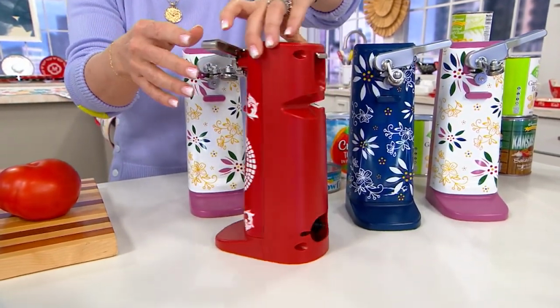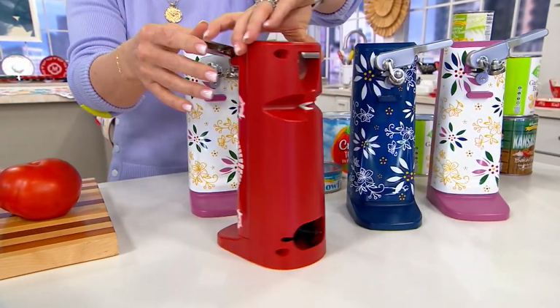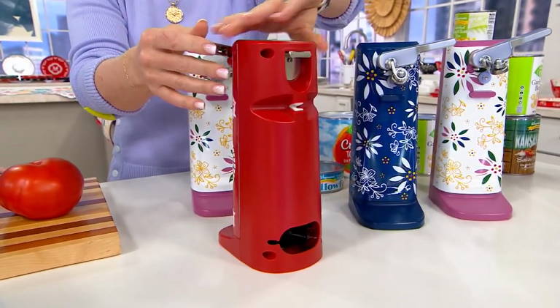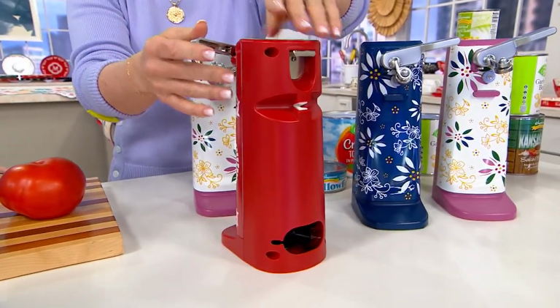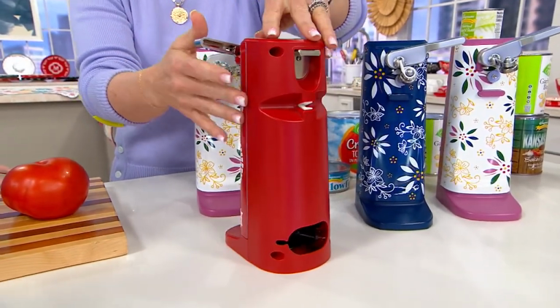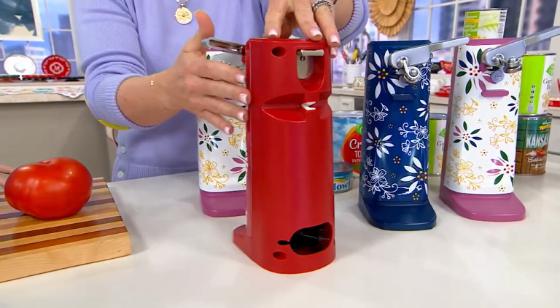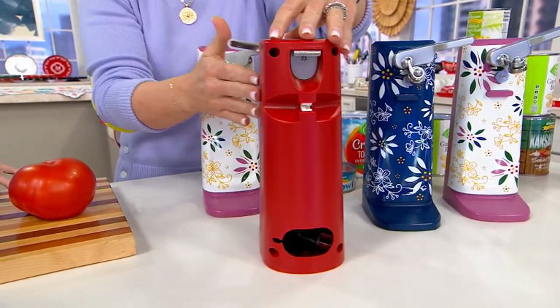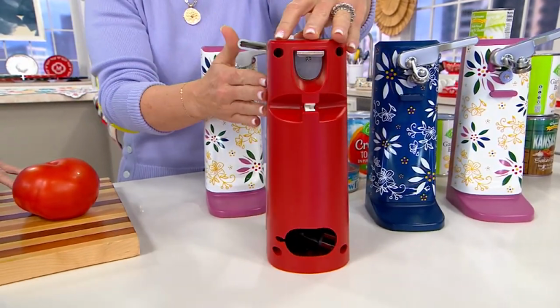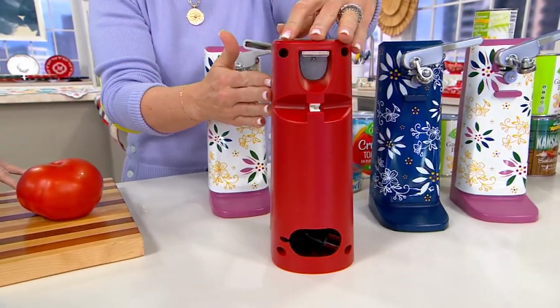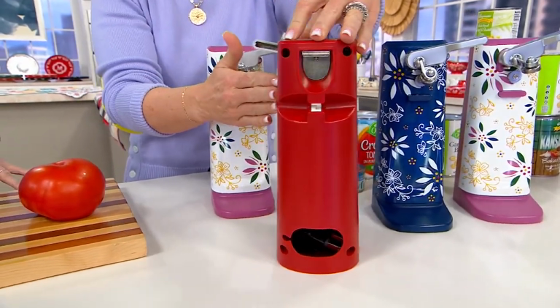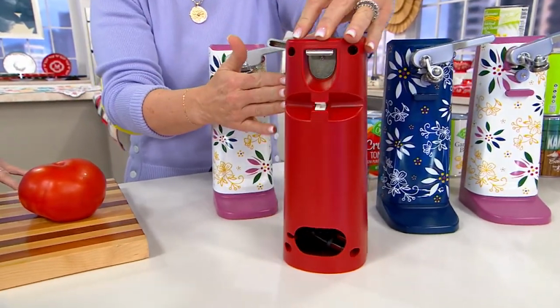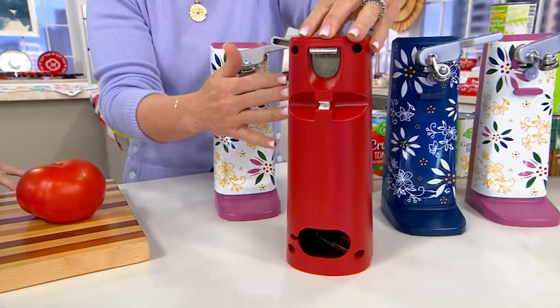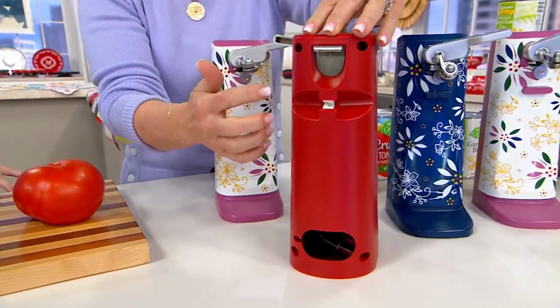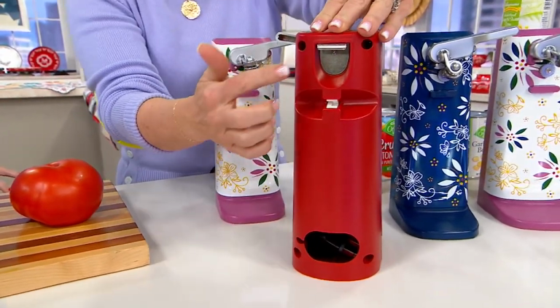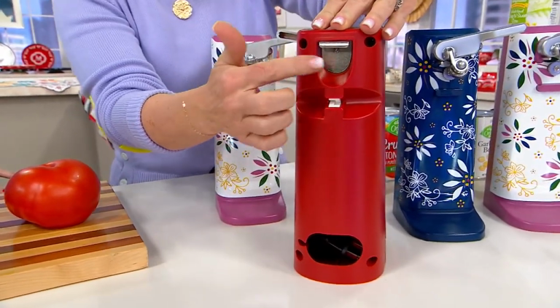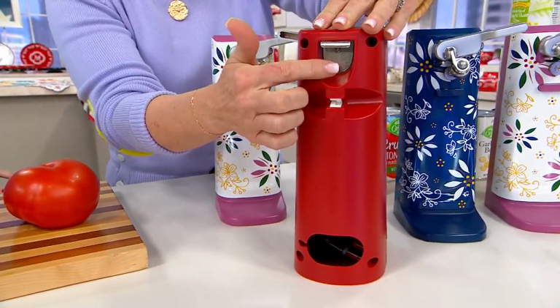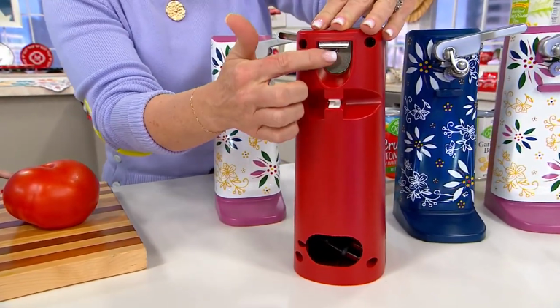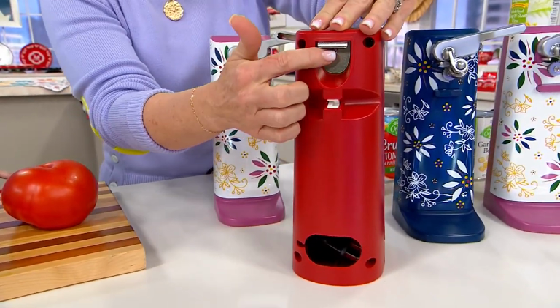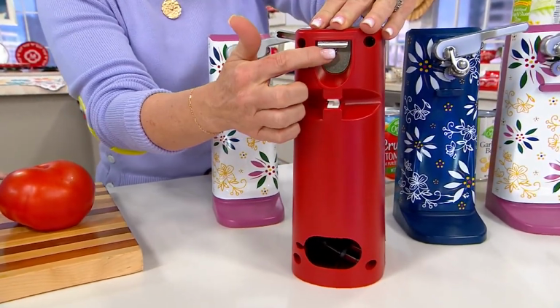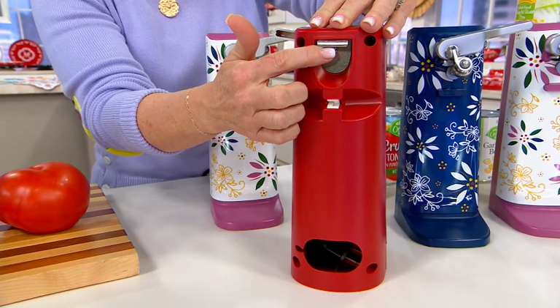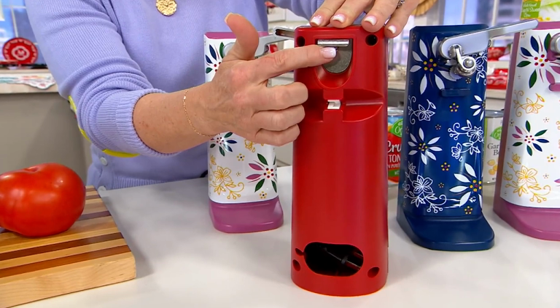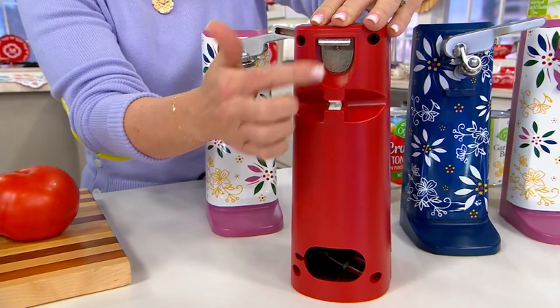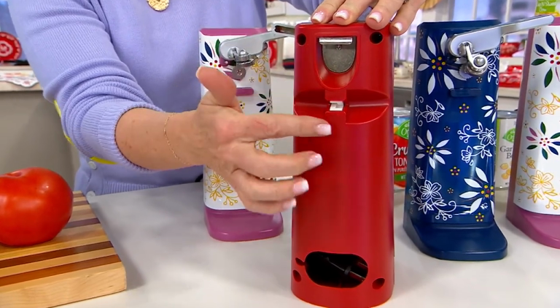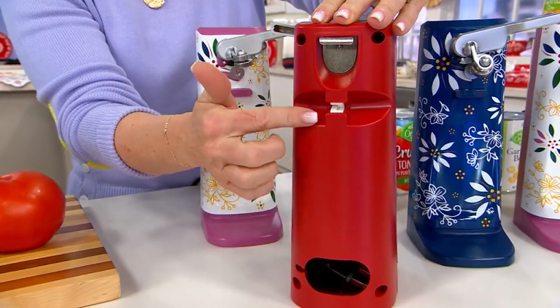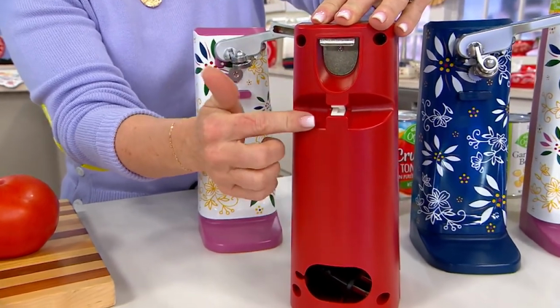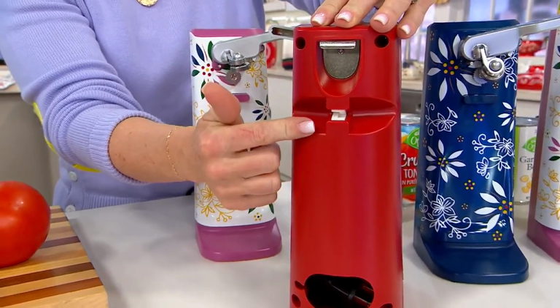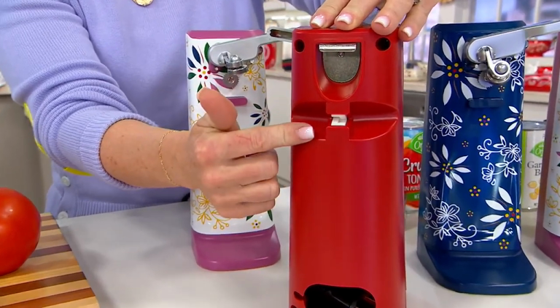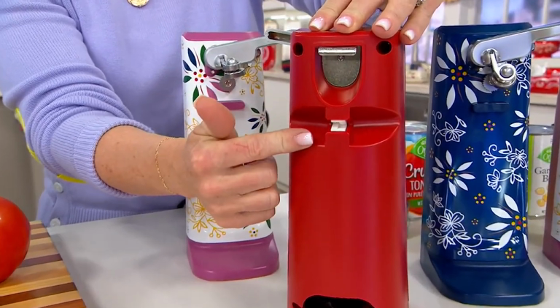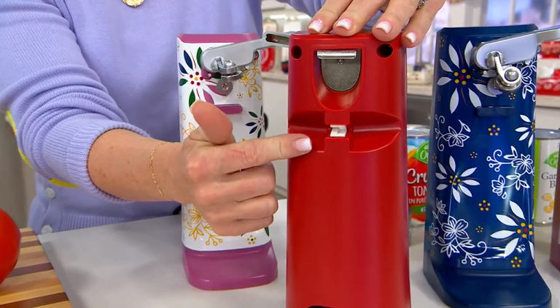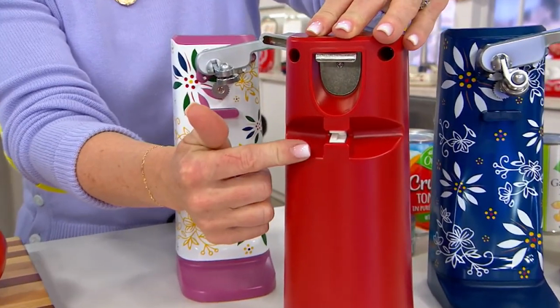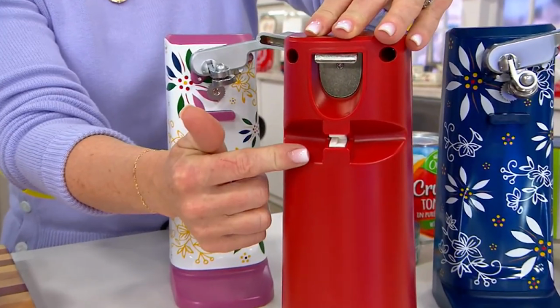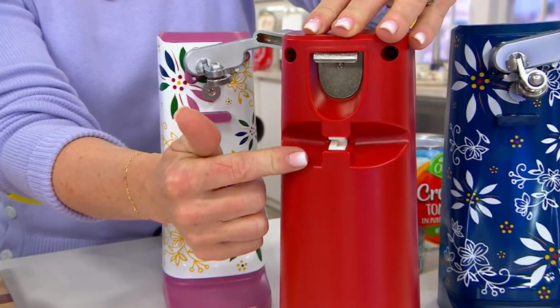There are two other functions in the back. You have a bottle opener and you also have a knife sharpener.